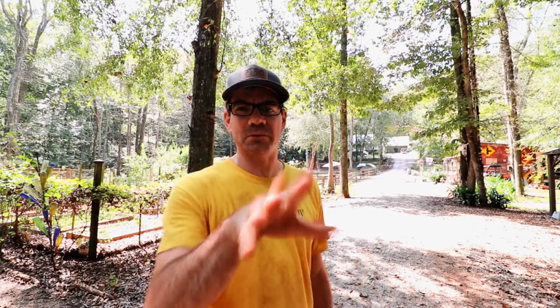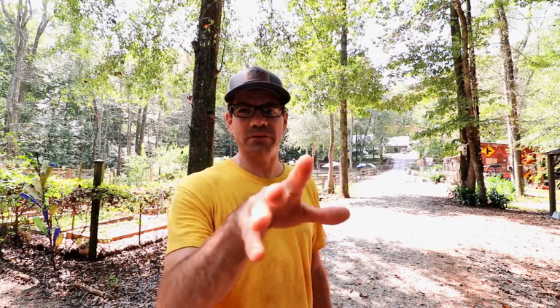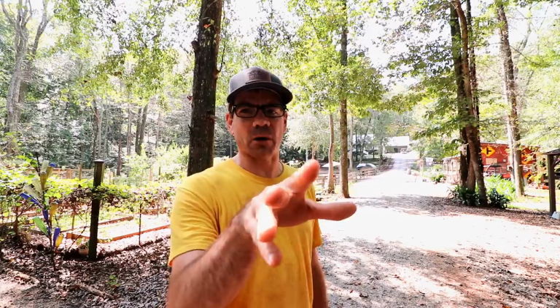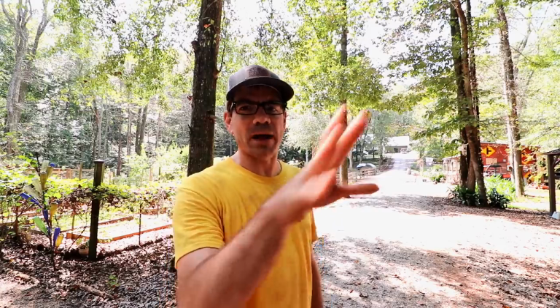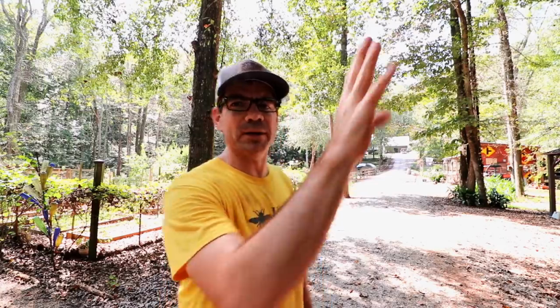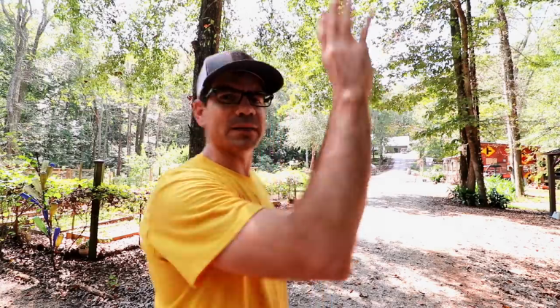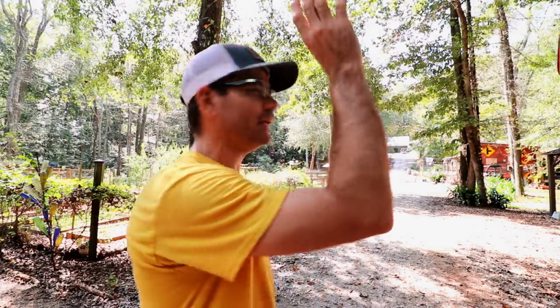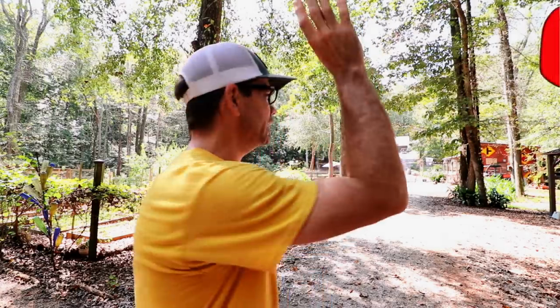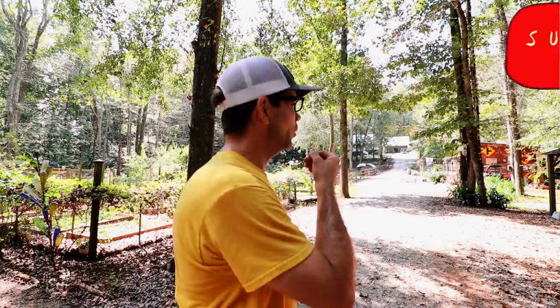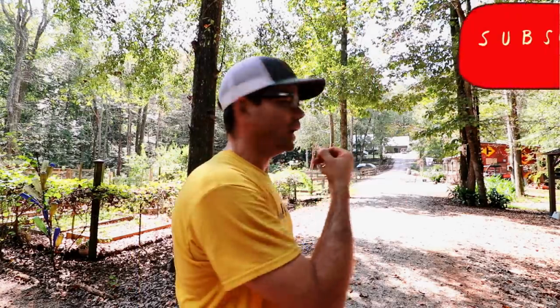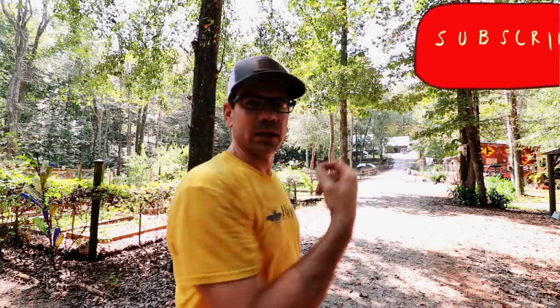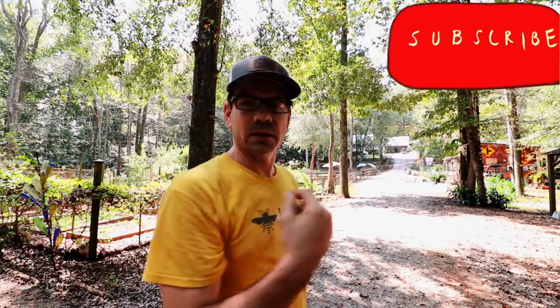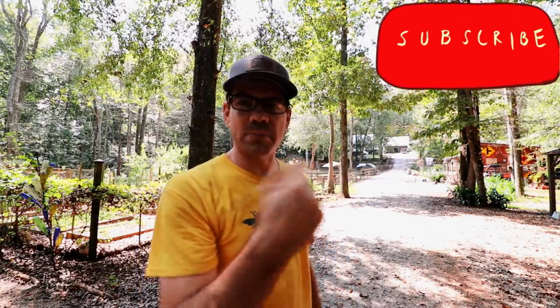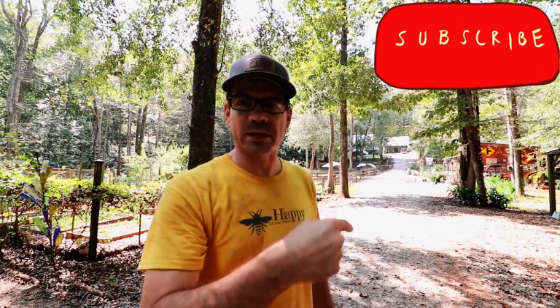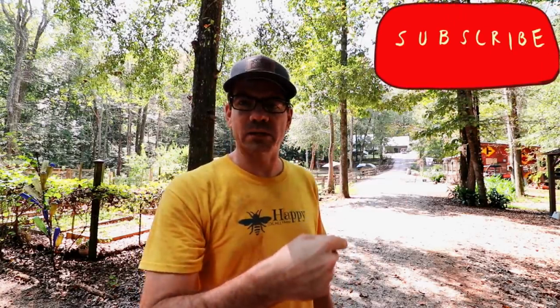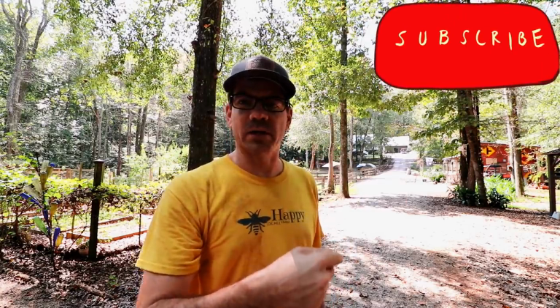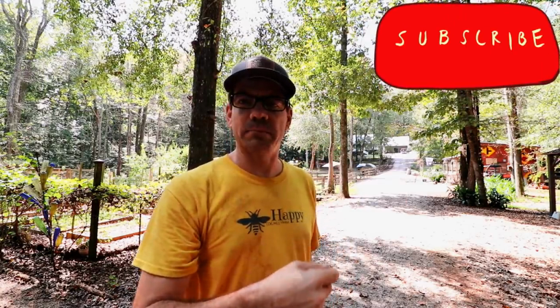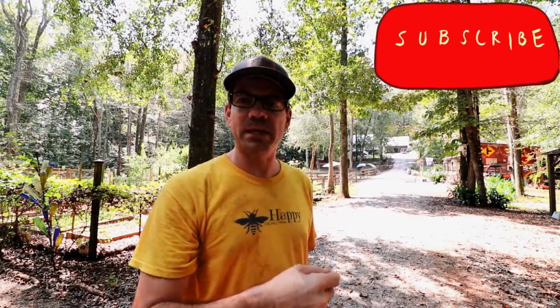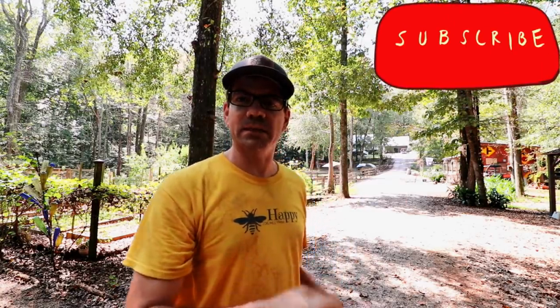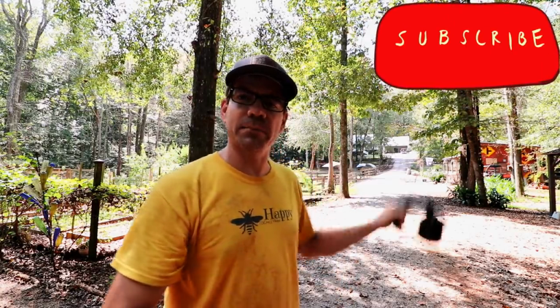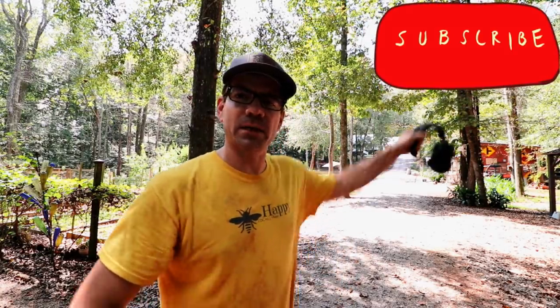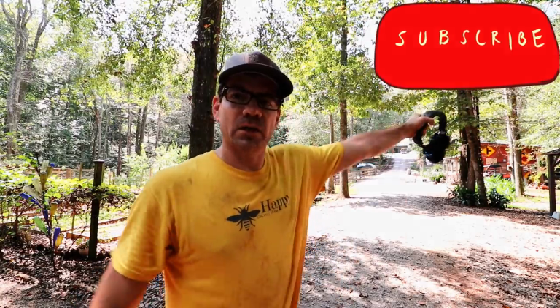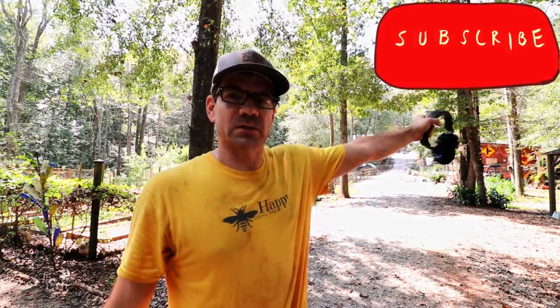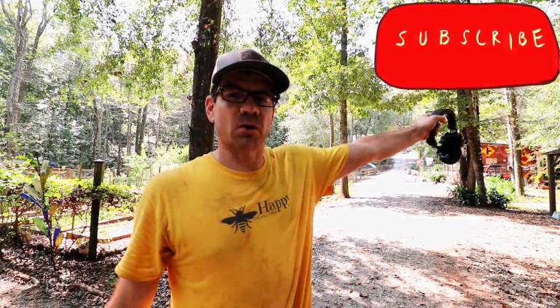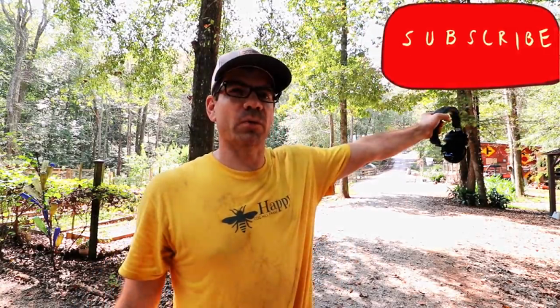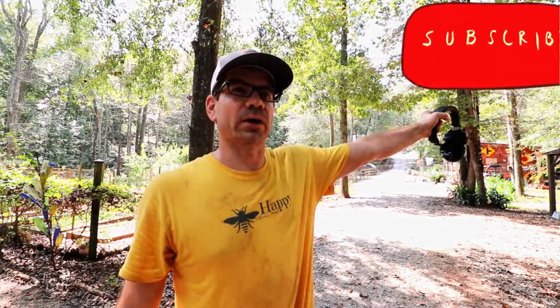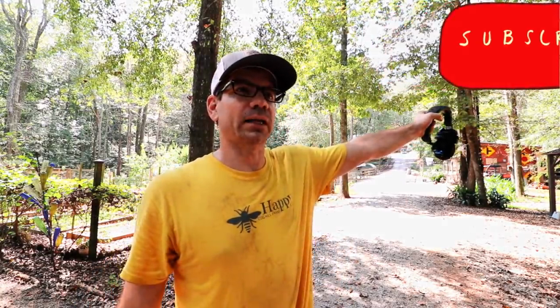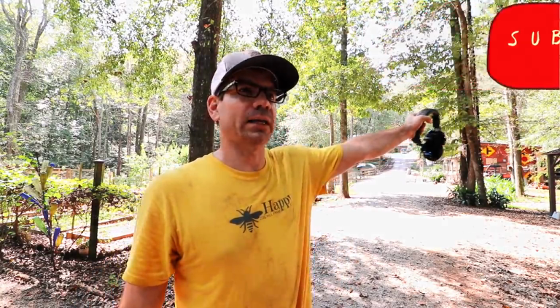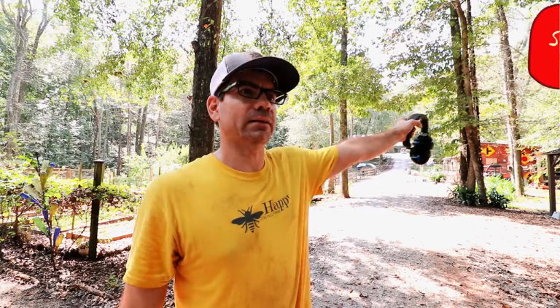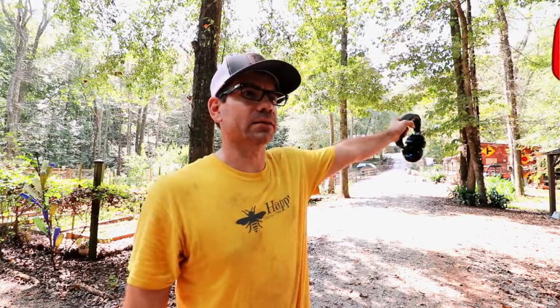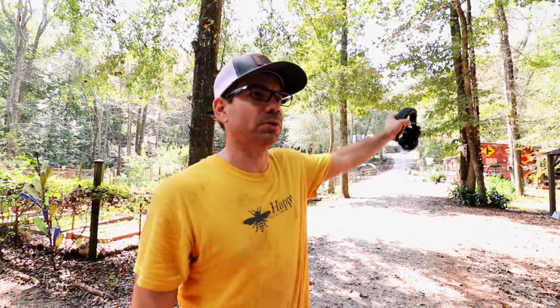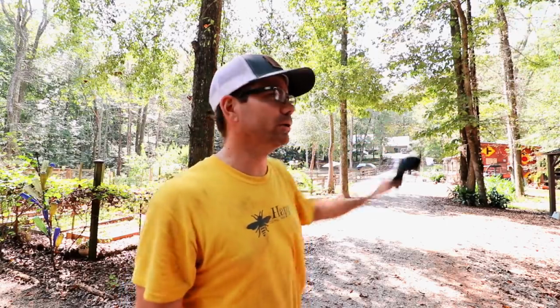While they're gone I'm fixing to do some chores. We got another batch of meaties coming so we're gonna clean out this brooder.